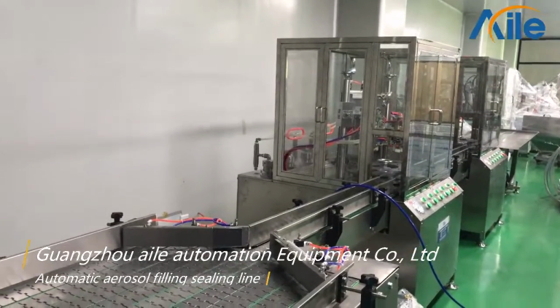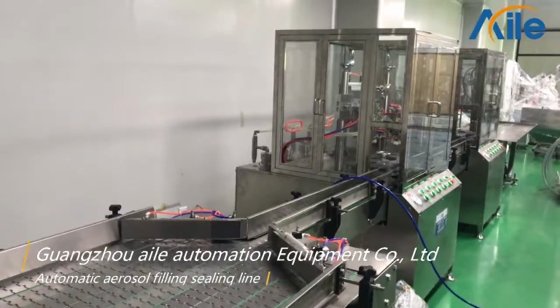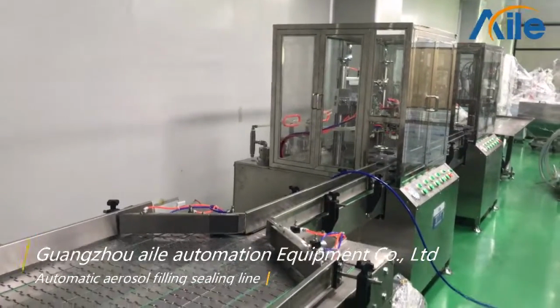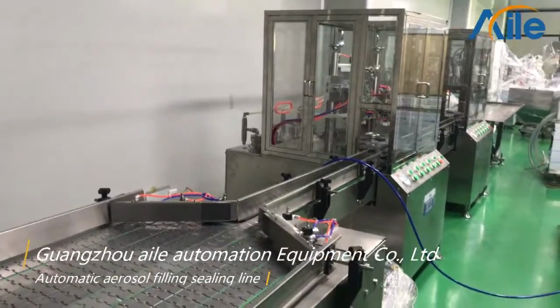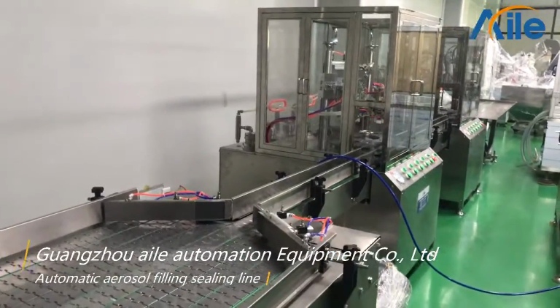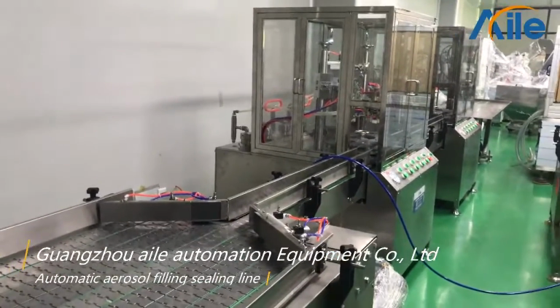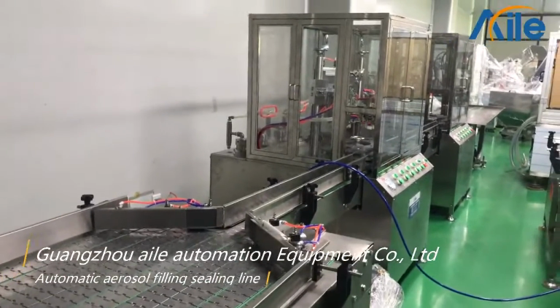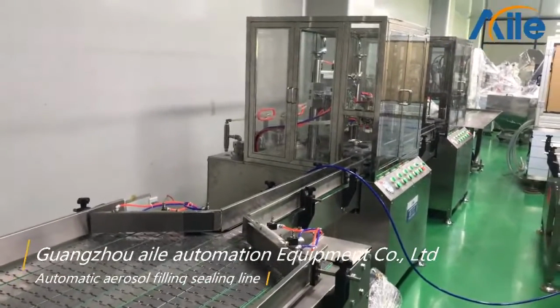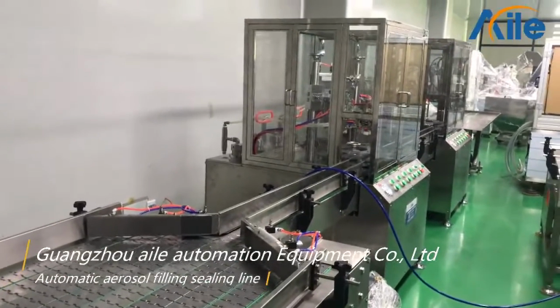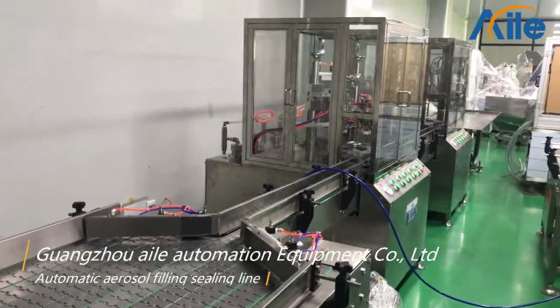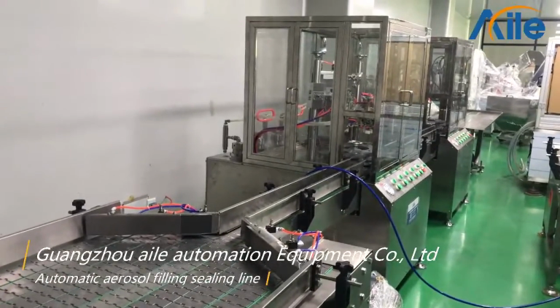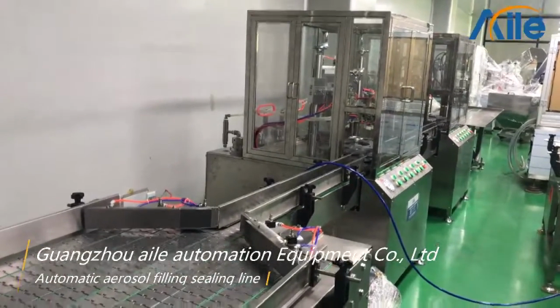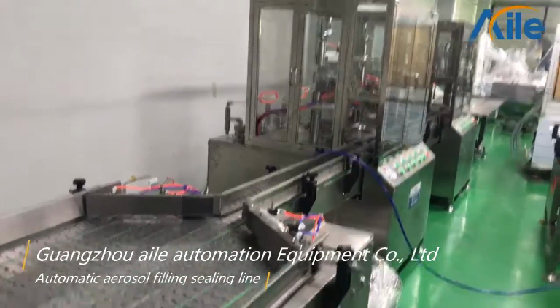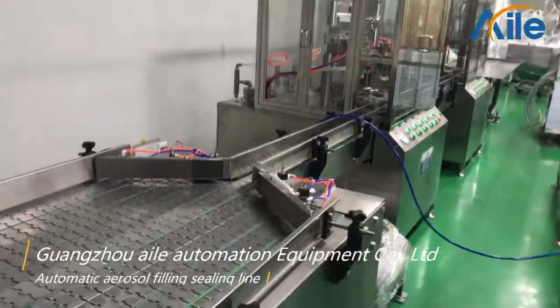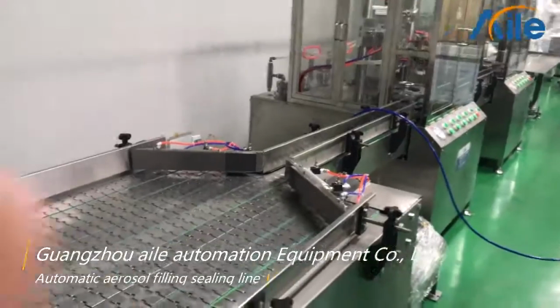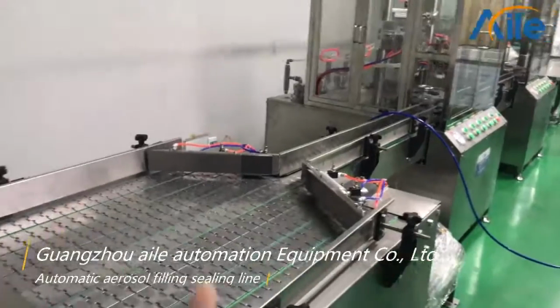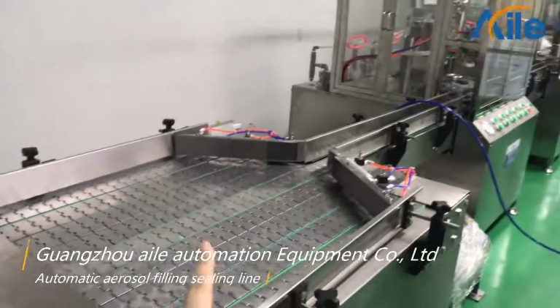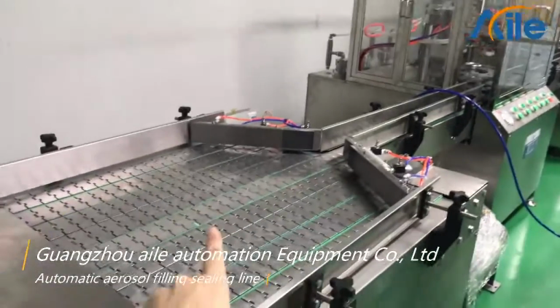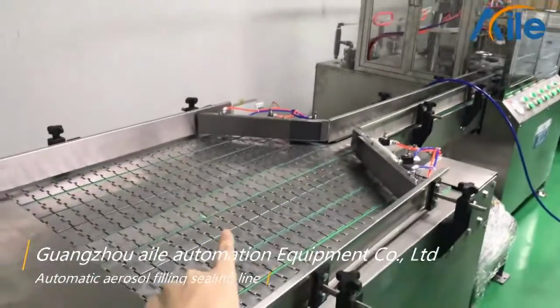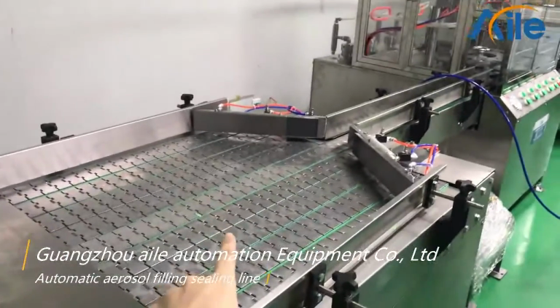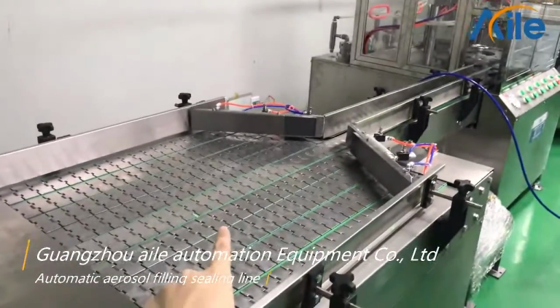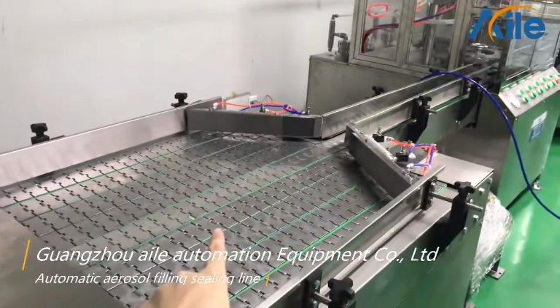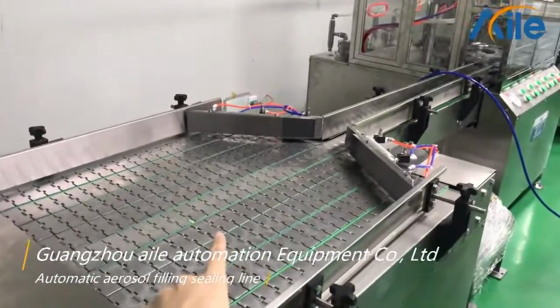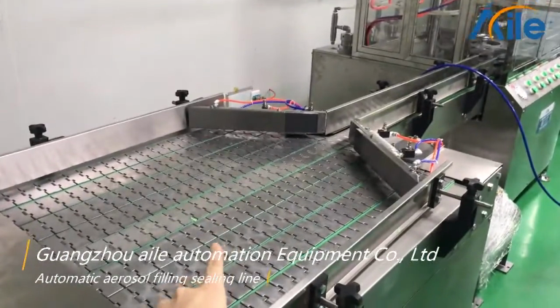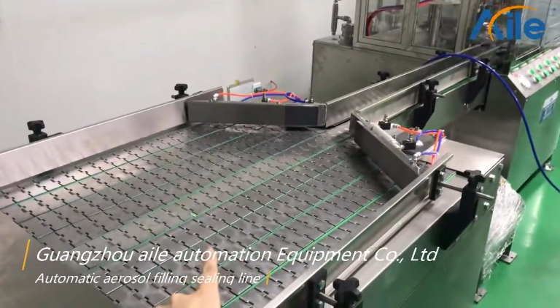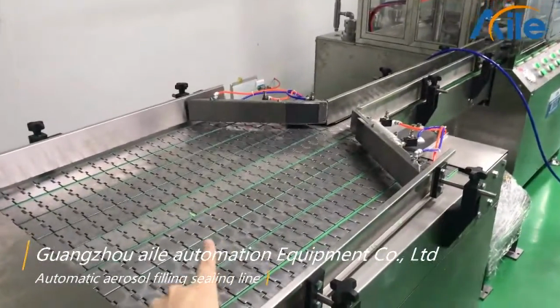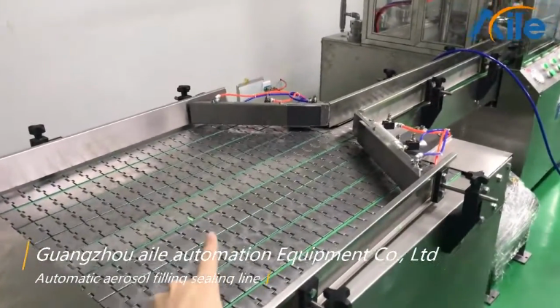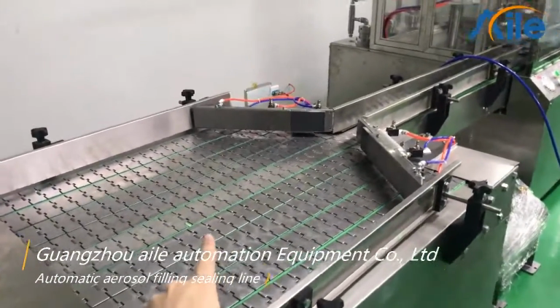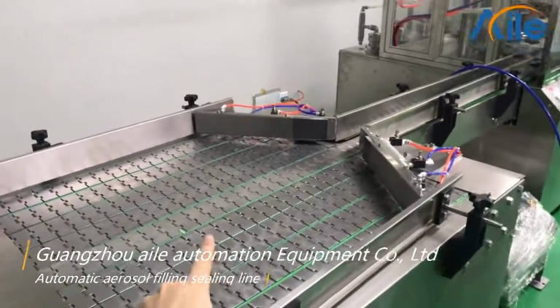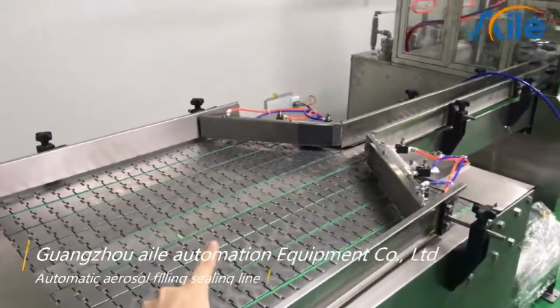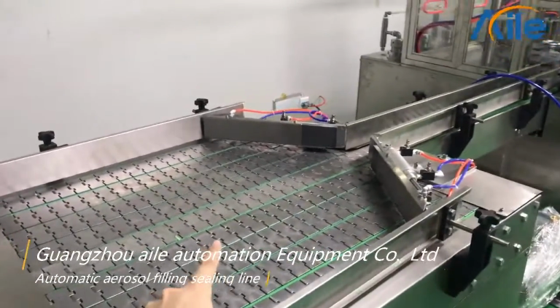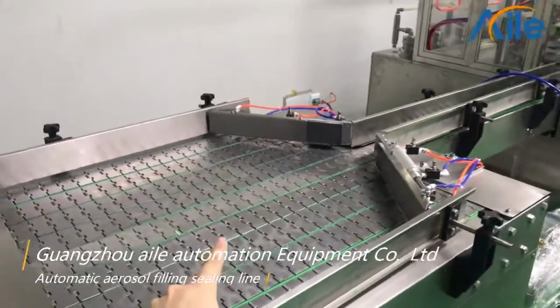This line includes four machines. The first one is the aerosol can turntable.